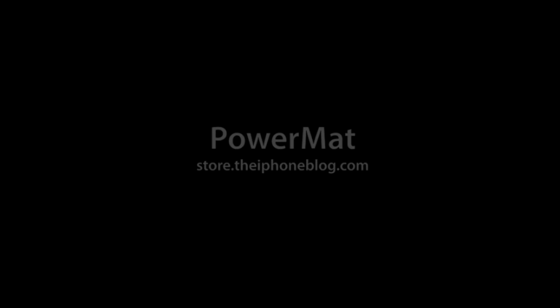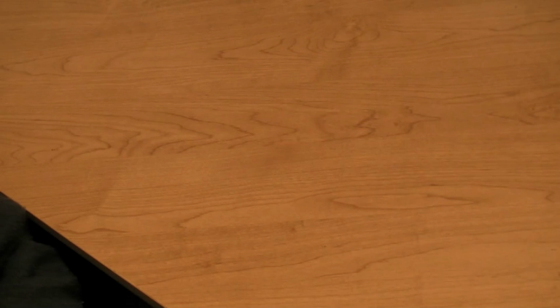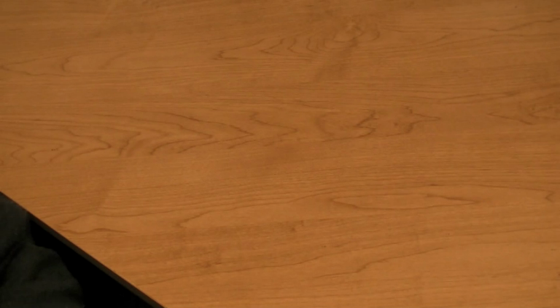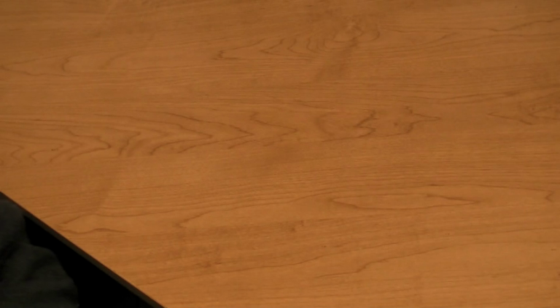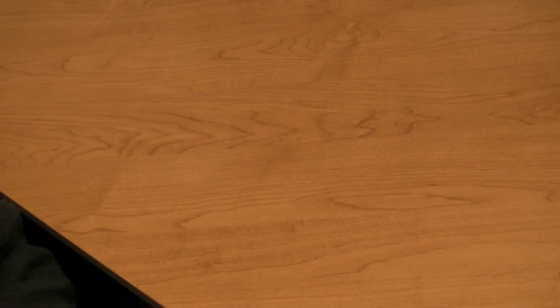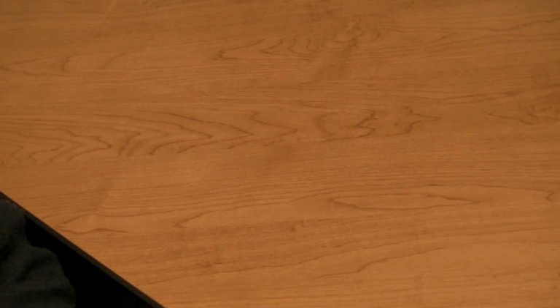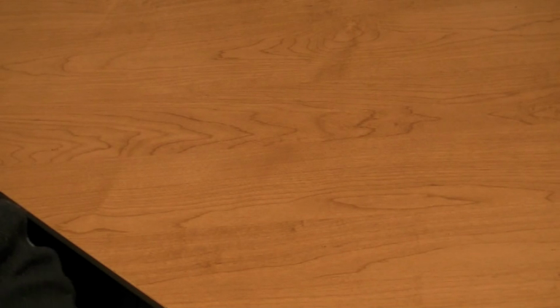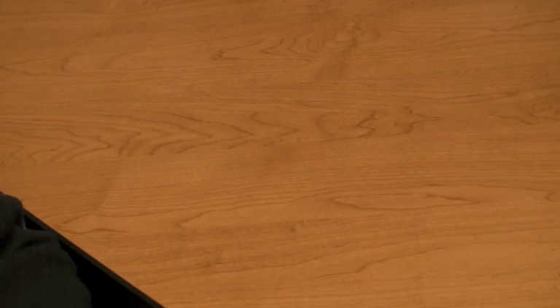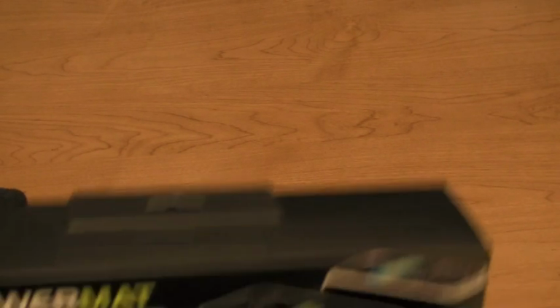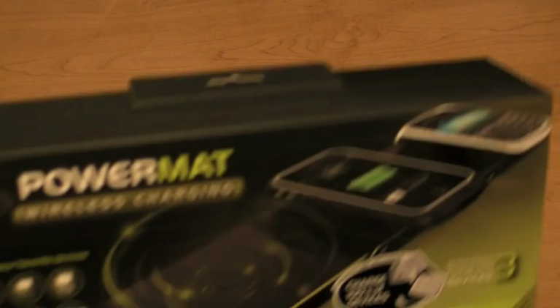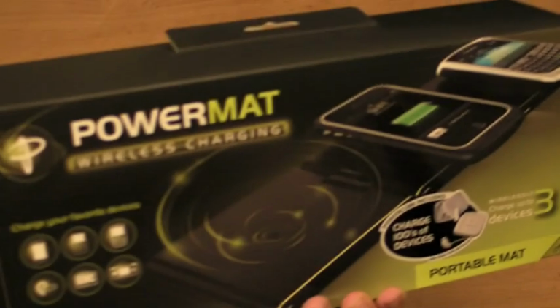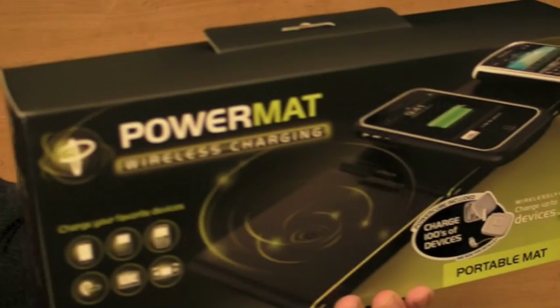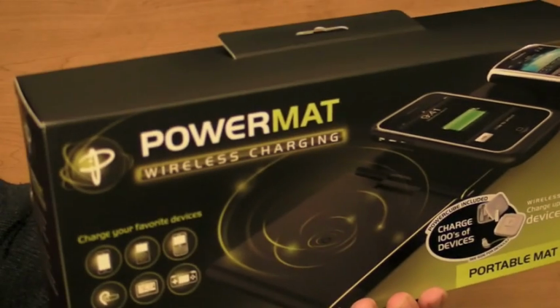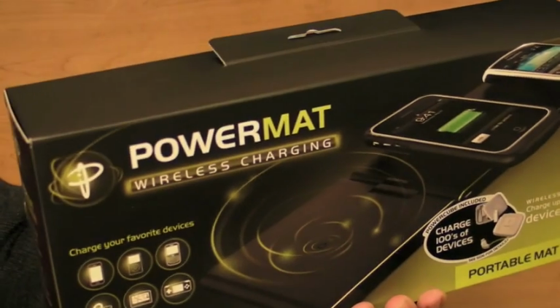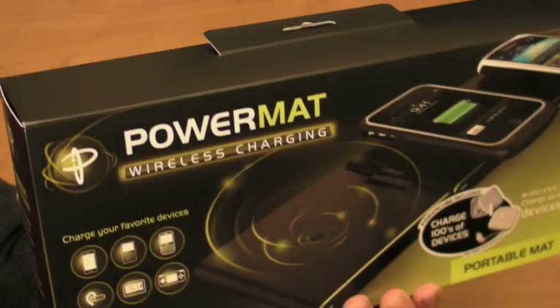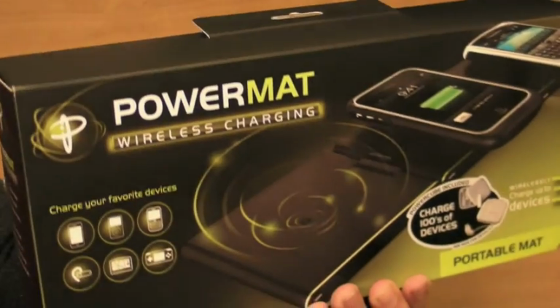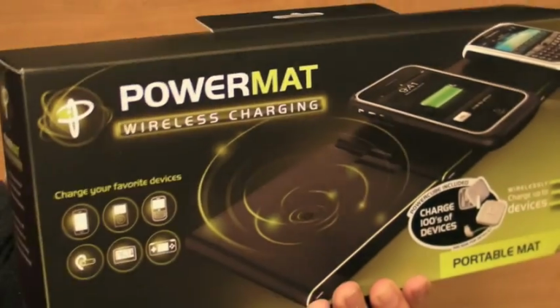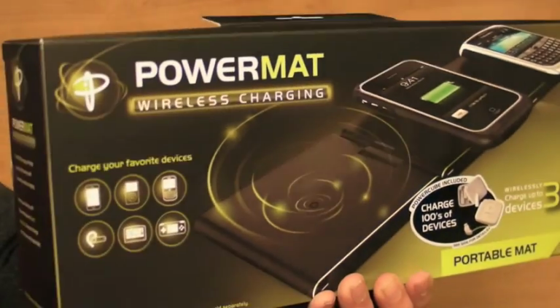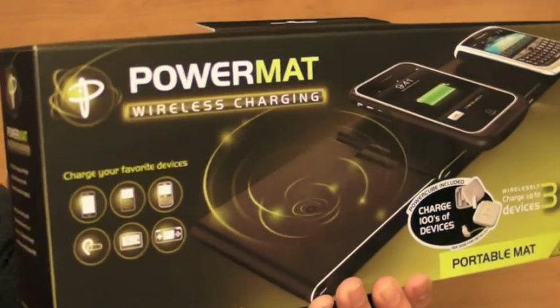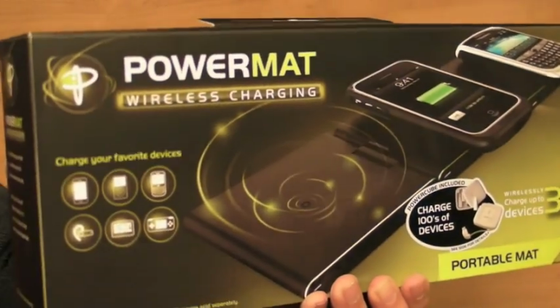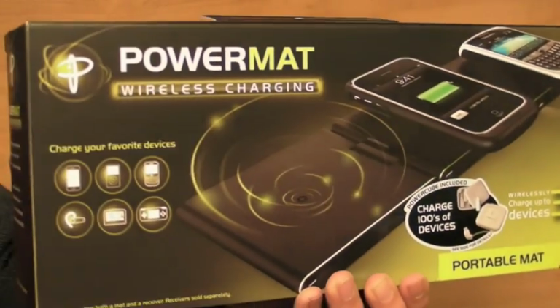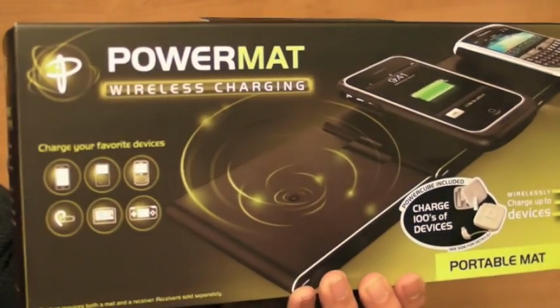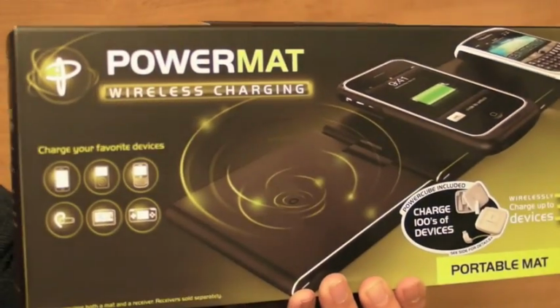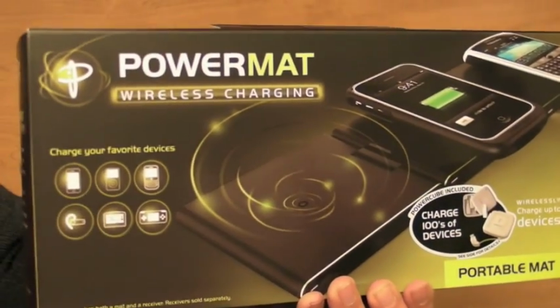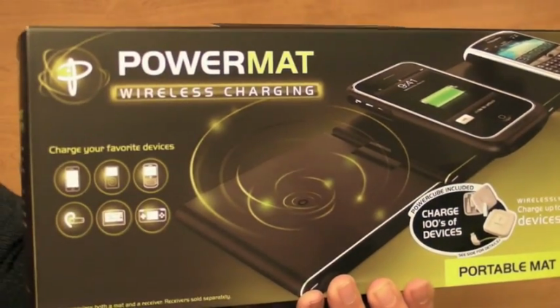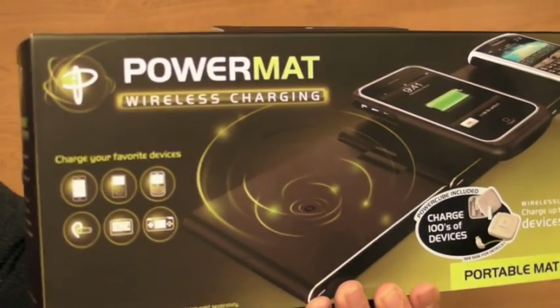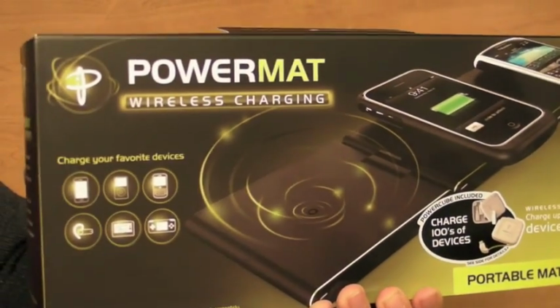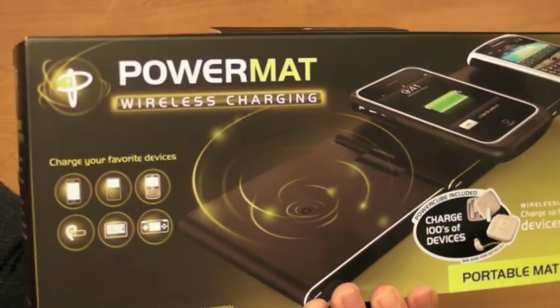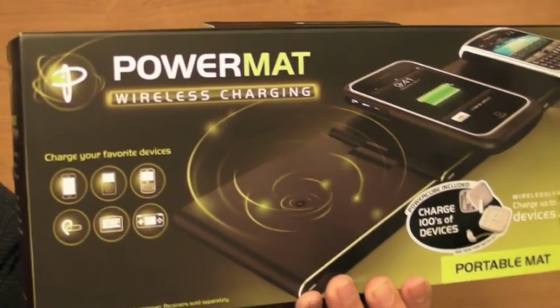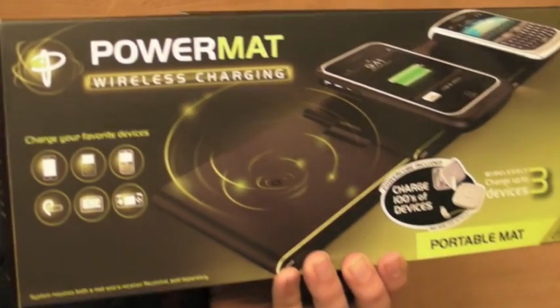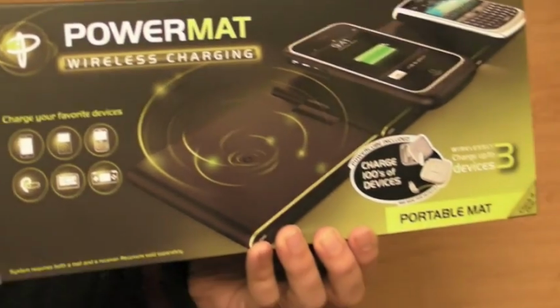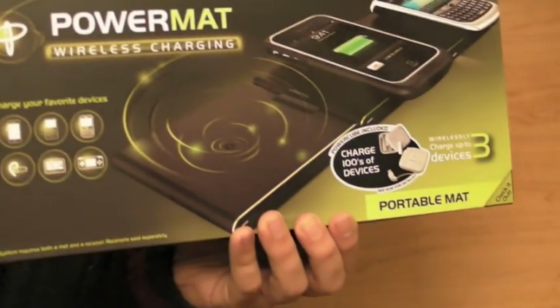Hey everyone, this is Rene with Tippie.com and we are looking at Power Mat today.